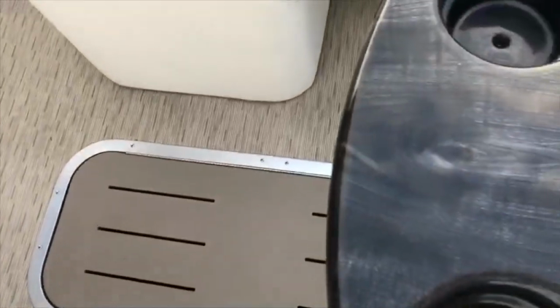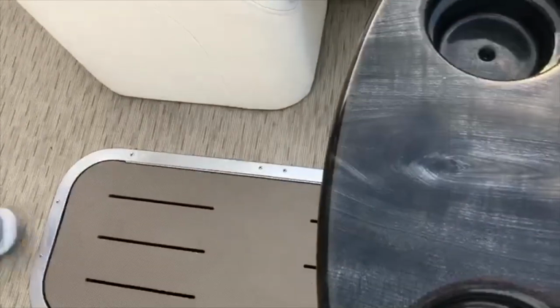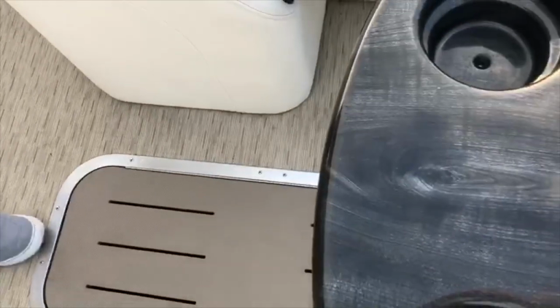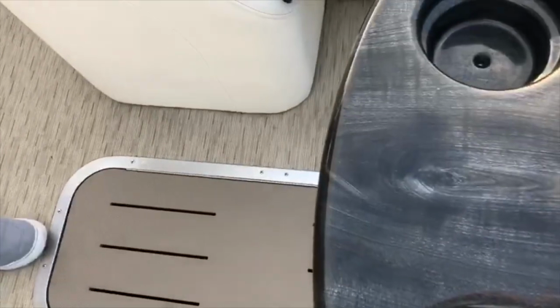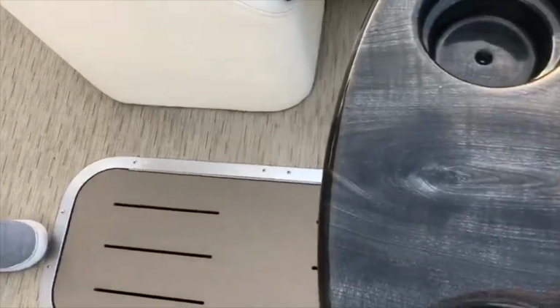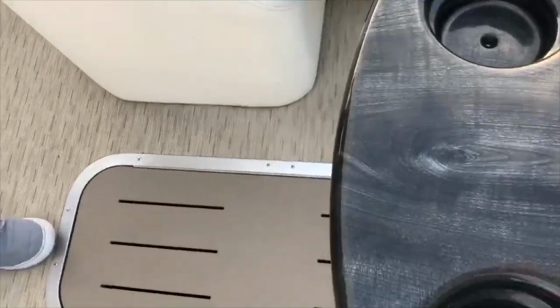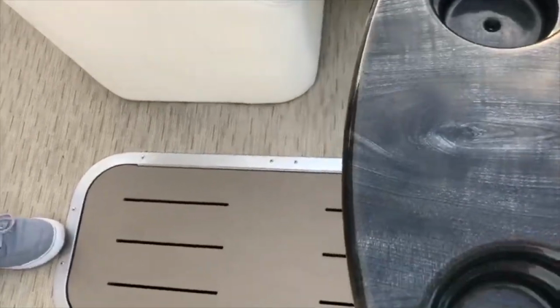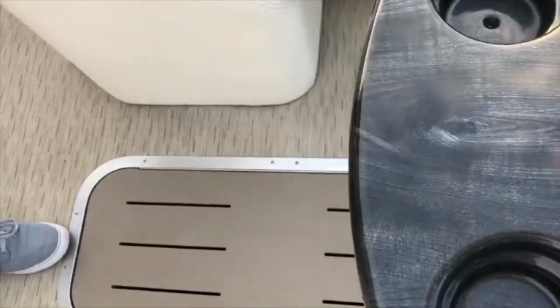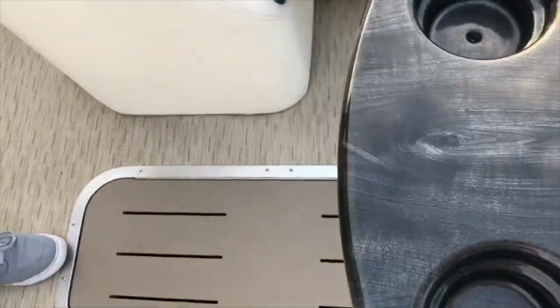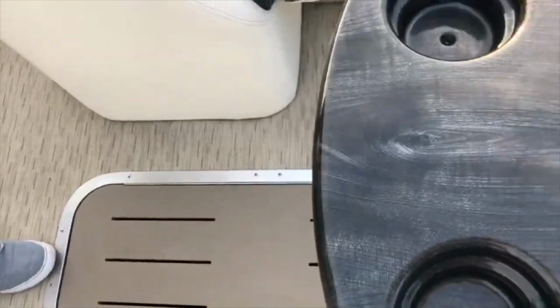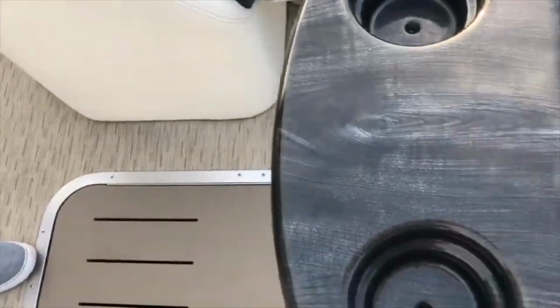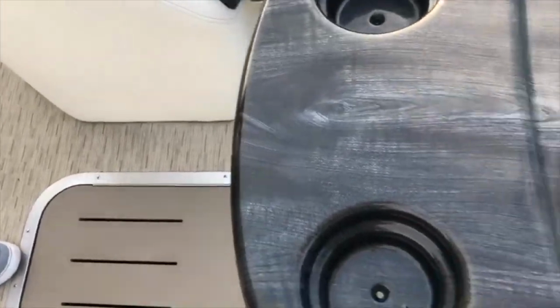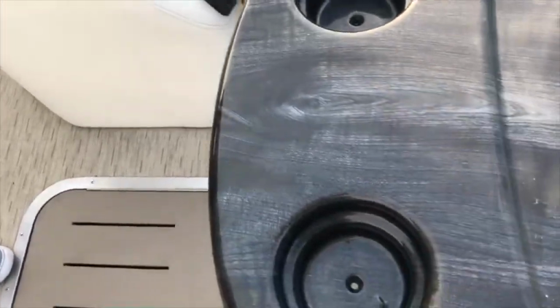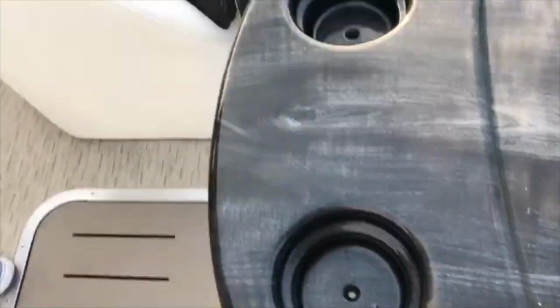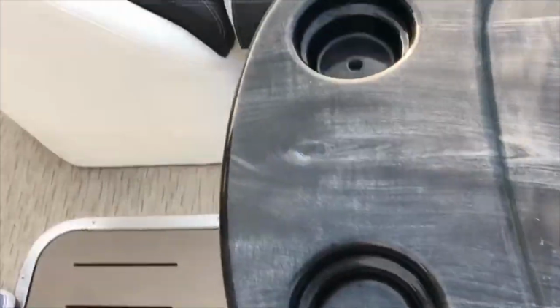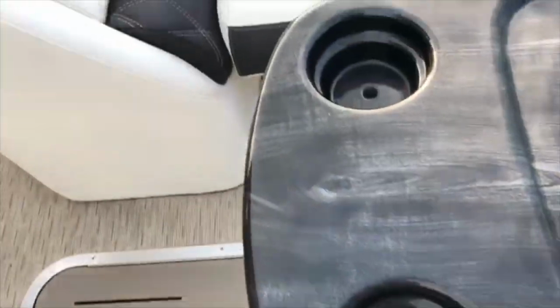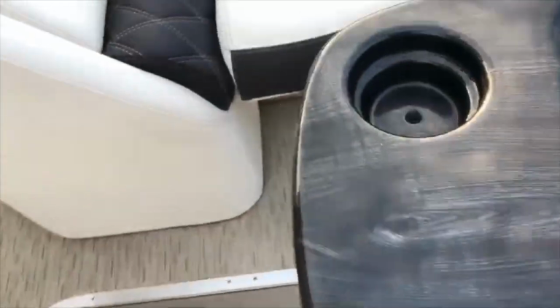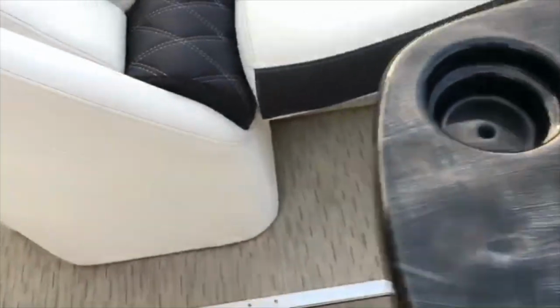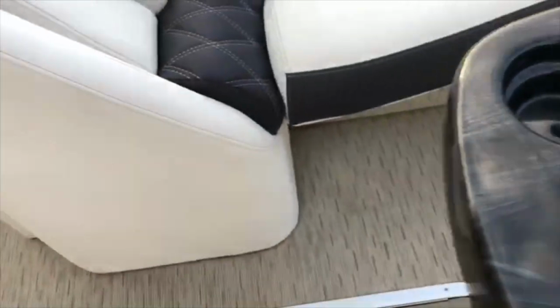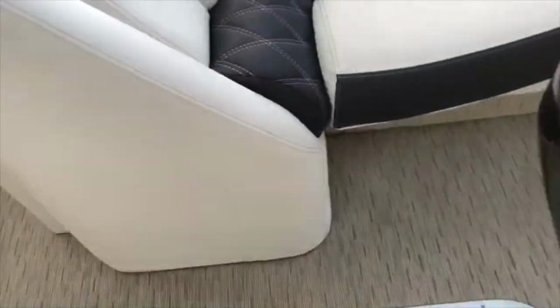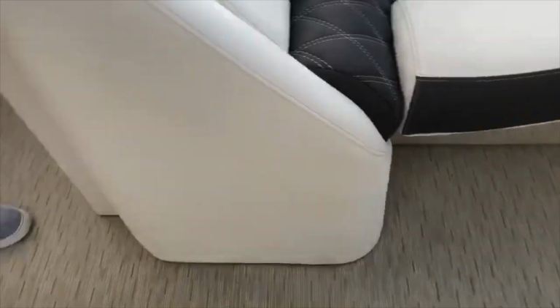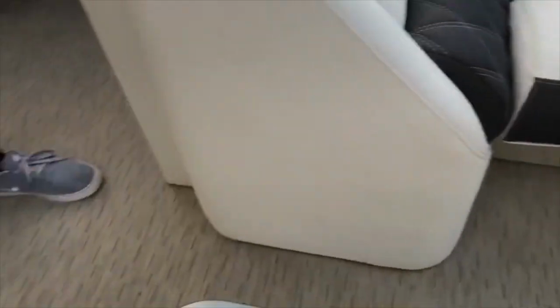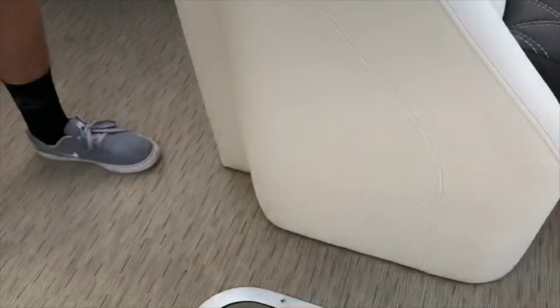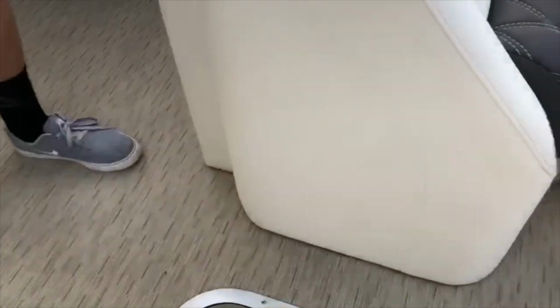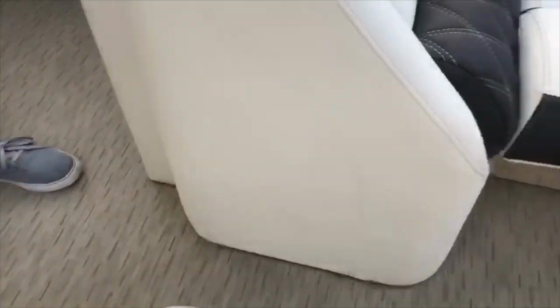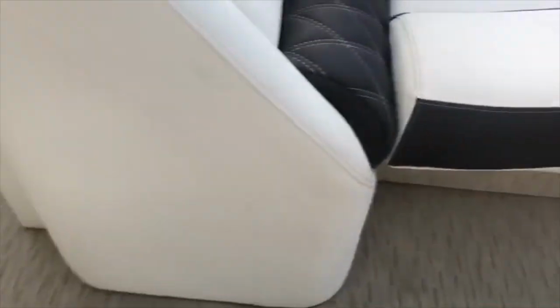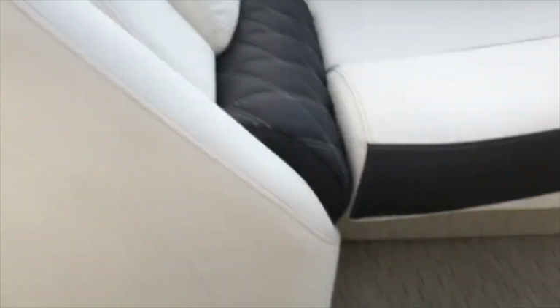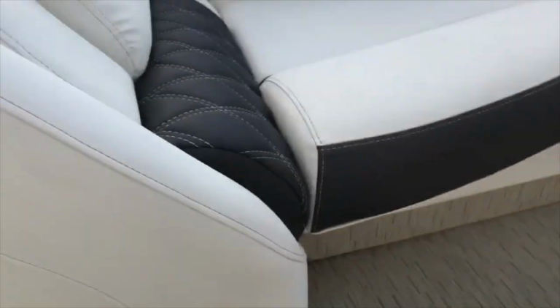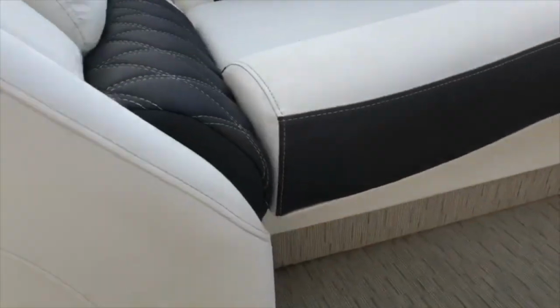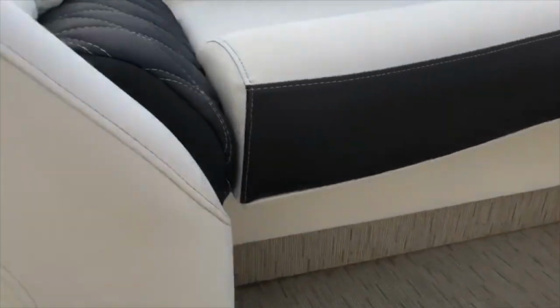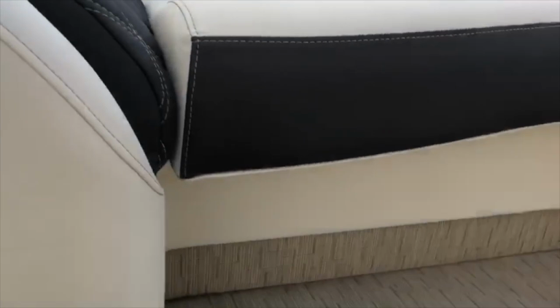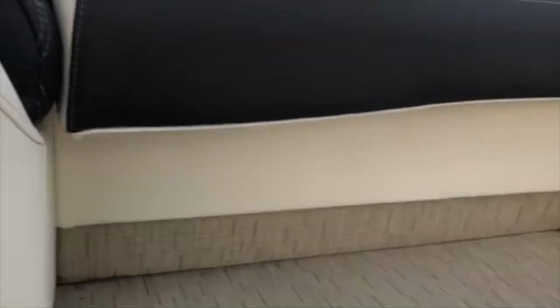Underneath the forward seats, we have speakers. The speakers in this boat are lighted.